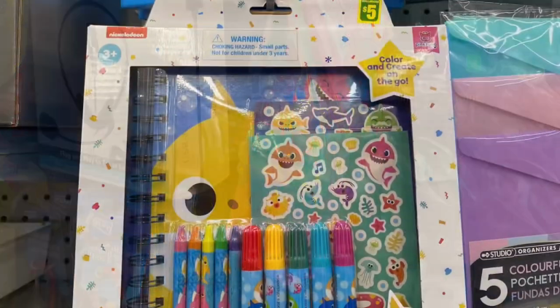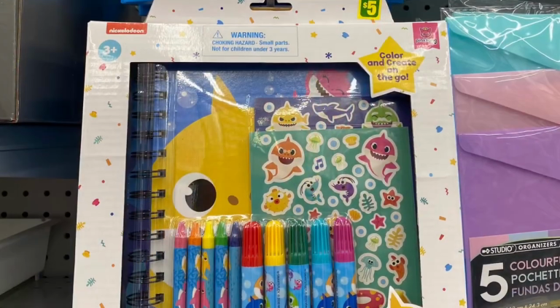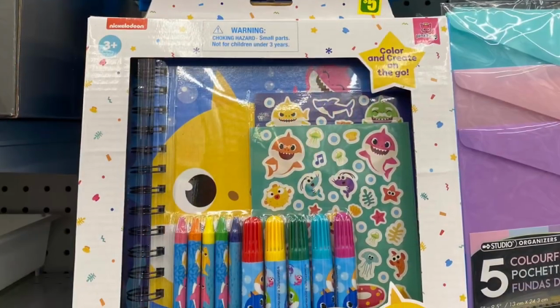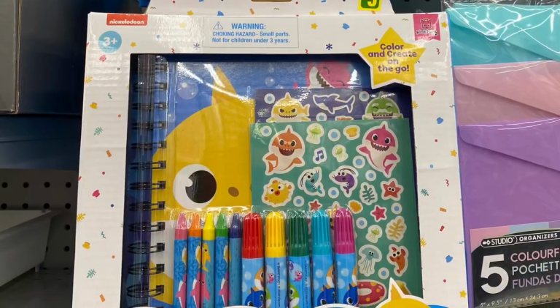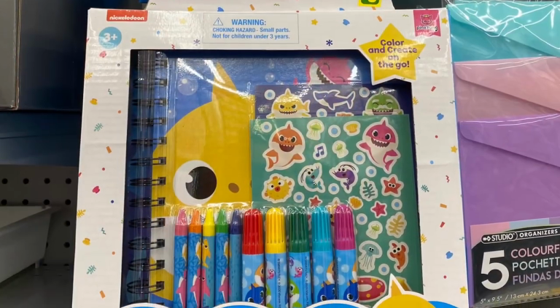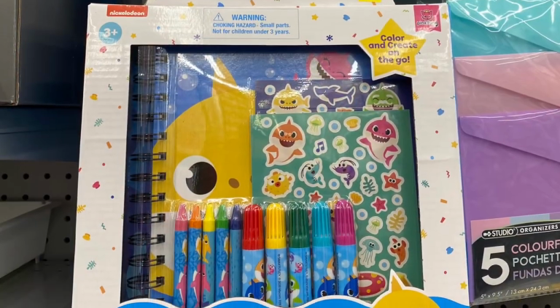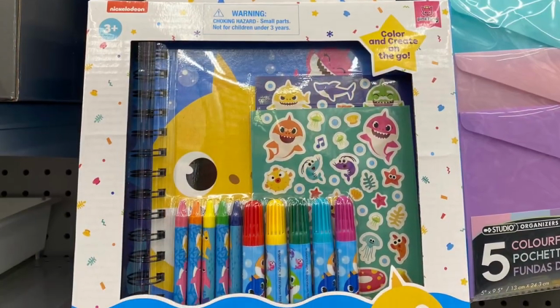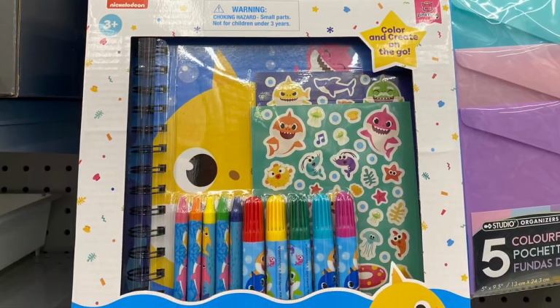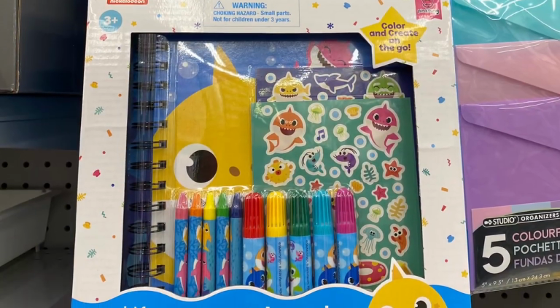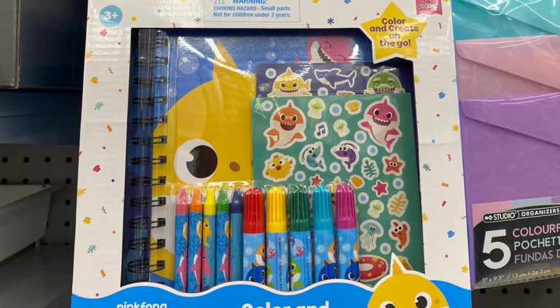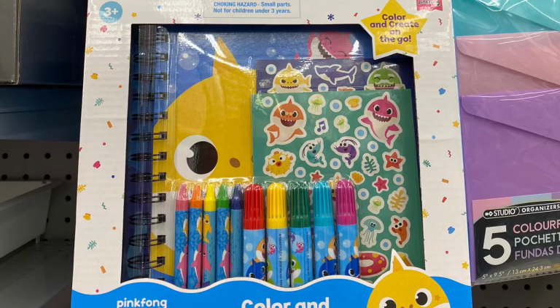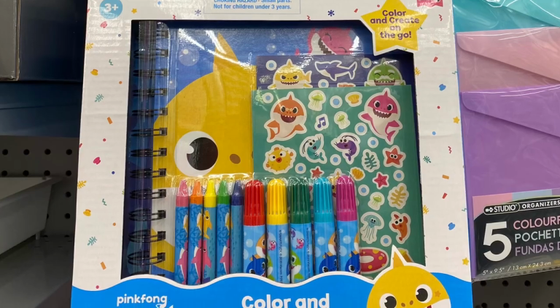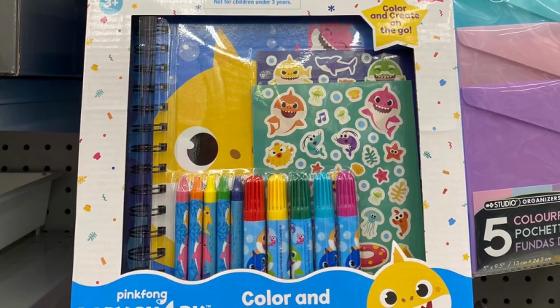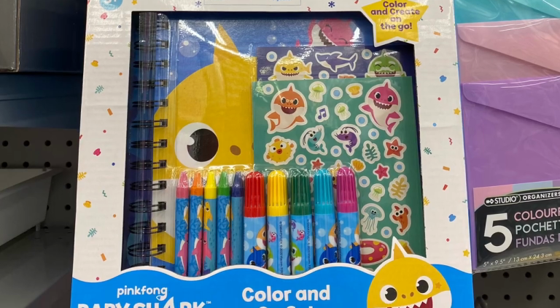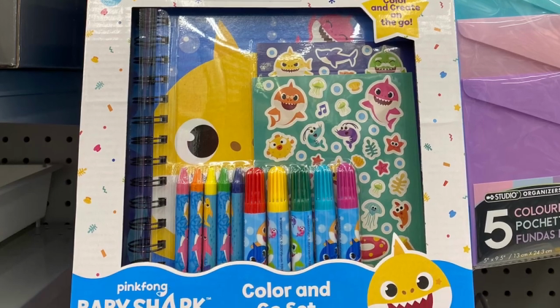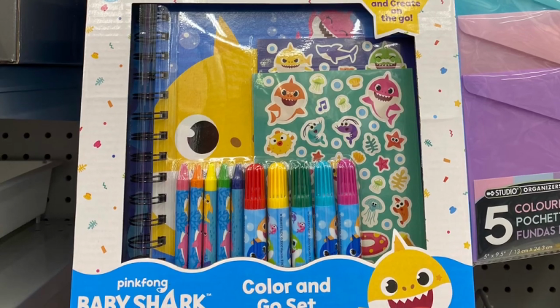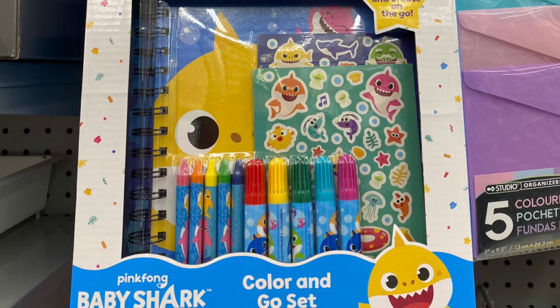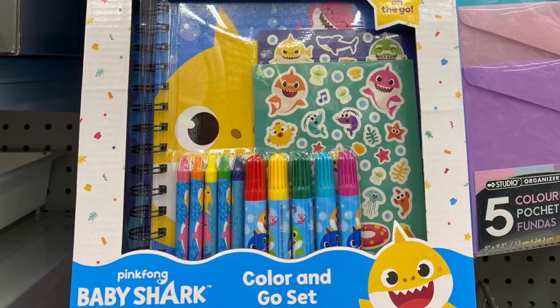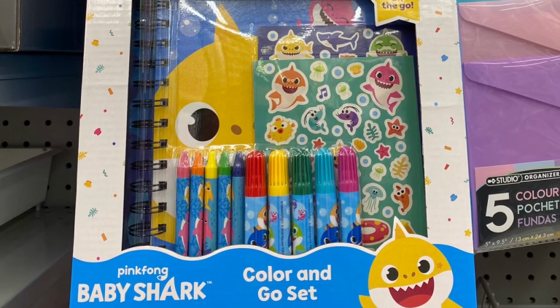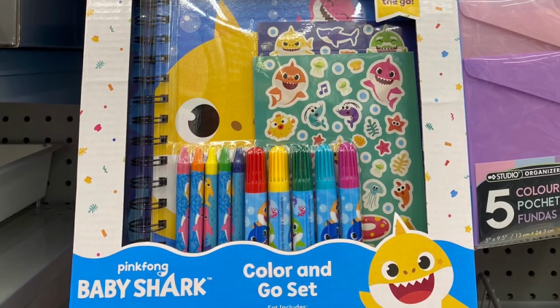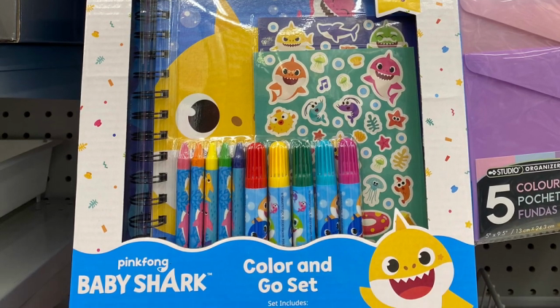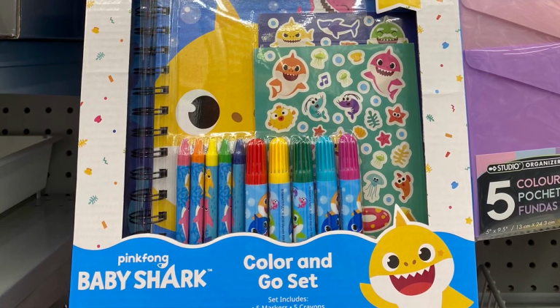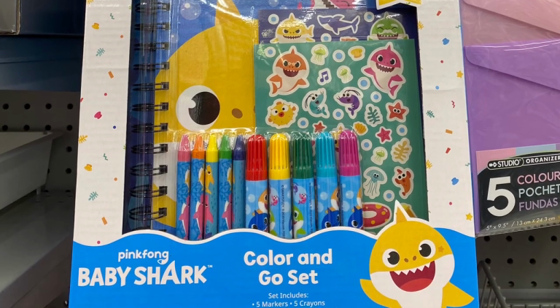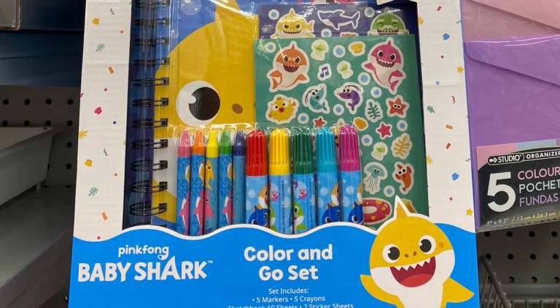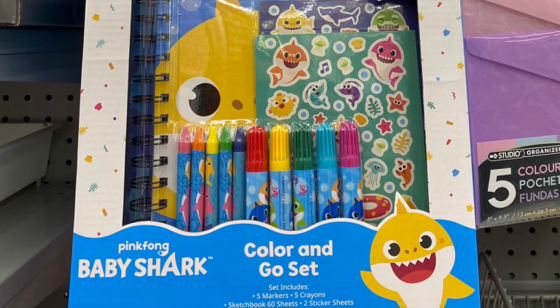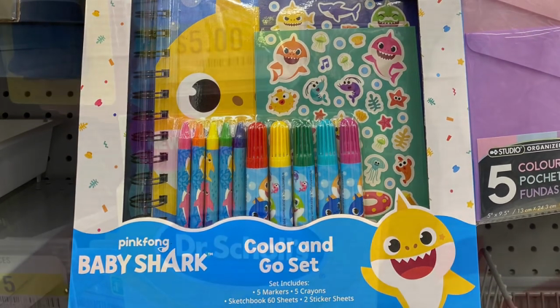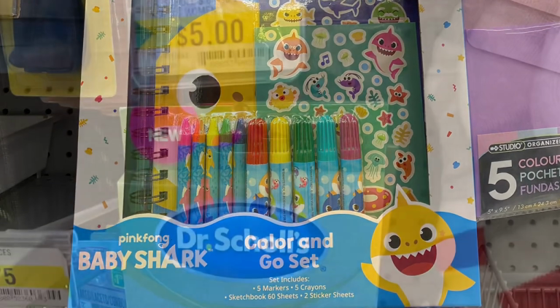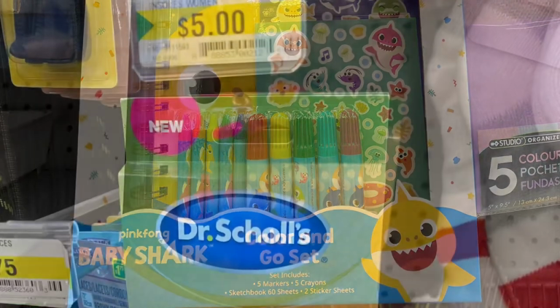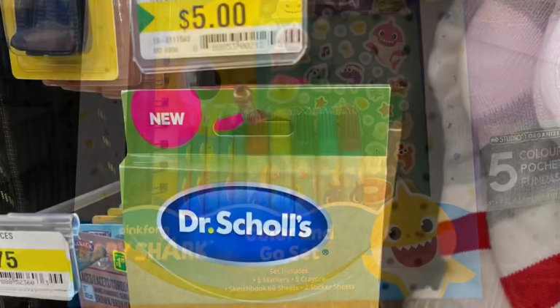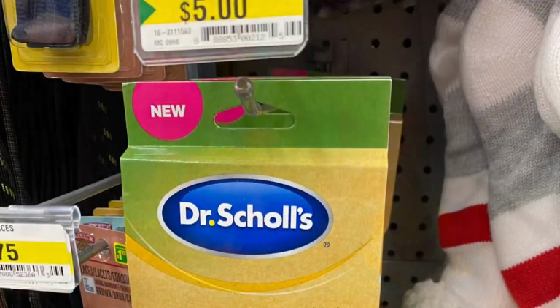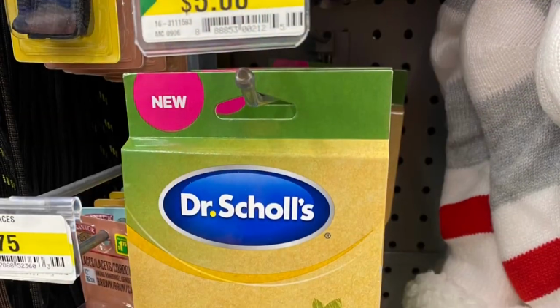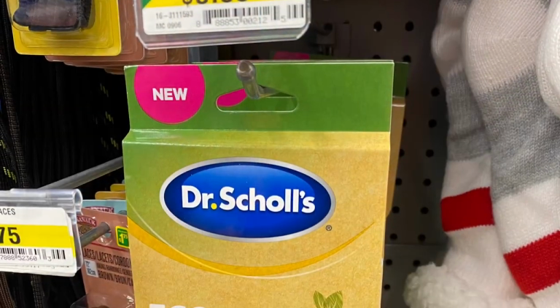They had the baby shark set here — $5. Stickers, coloring book, crayons, markers. It was cute.